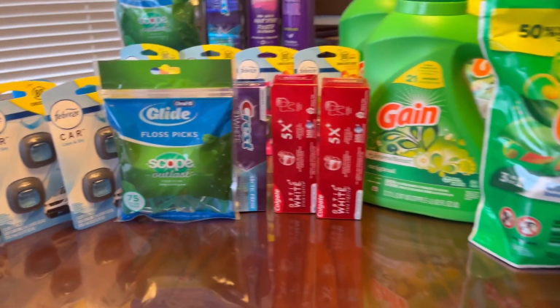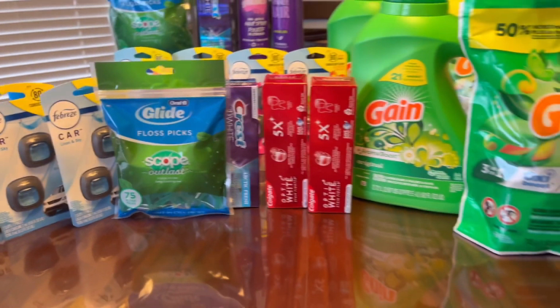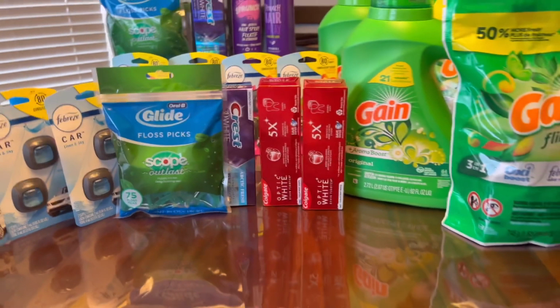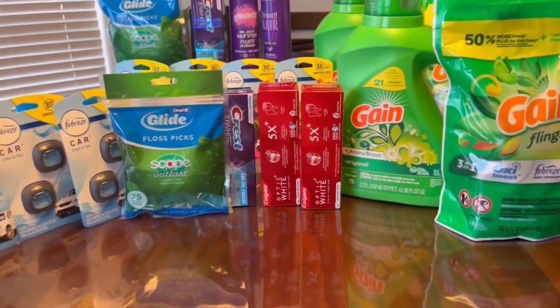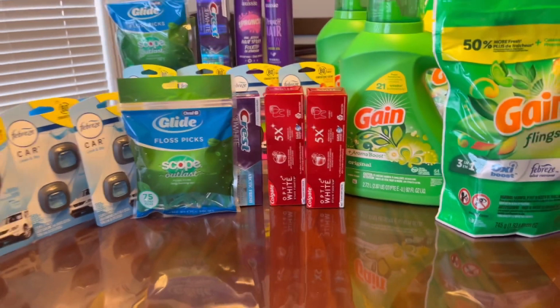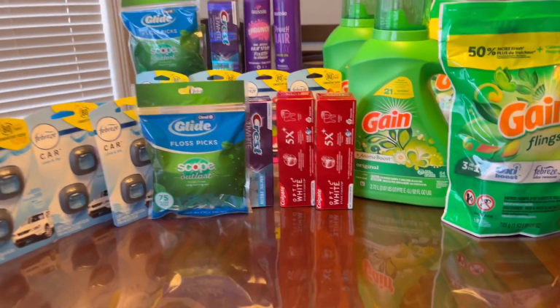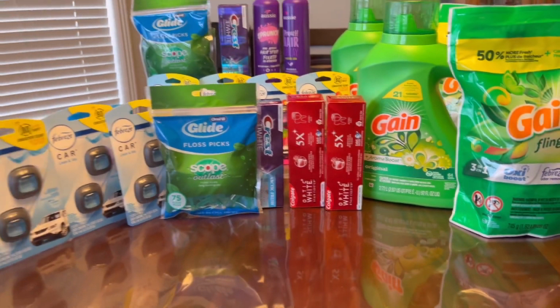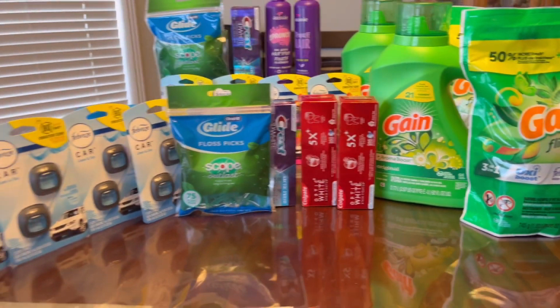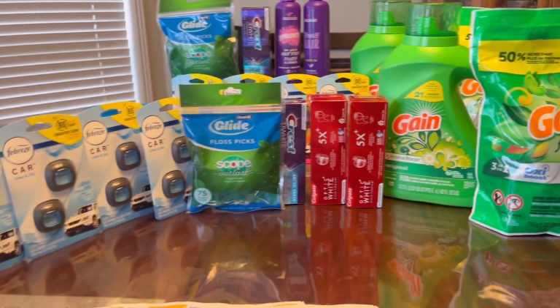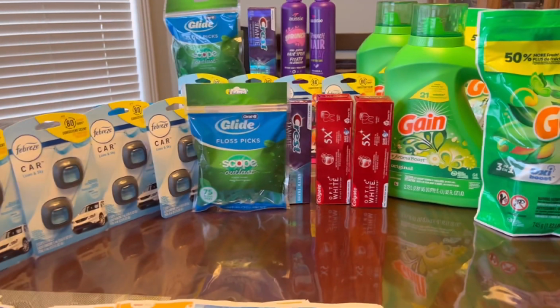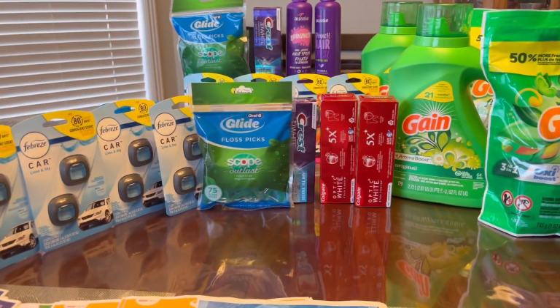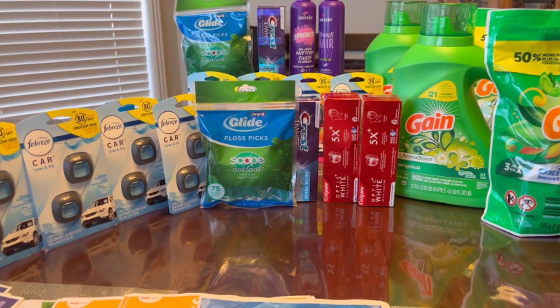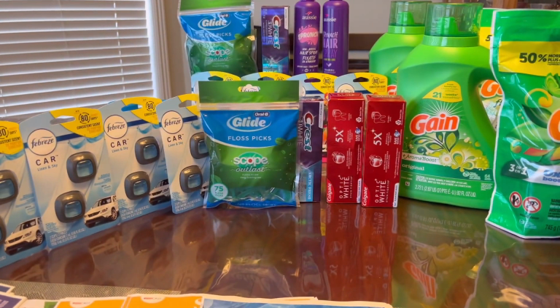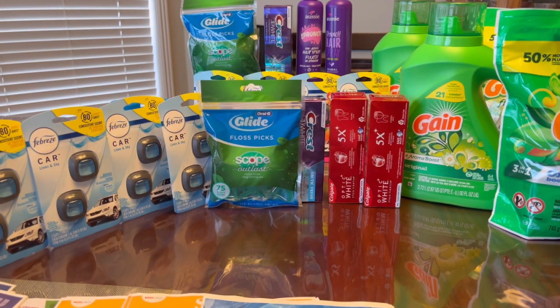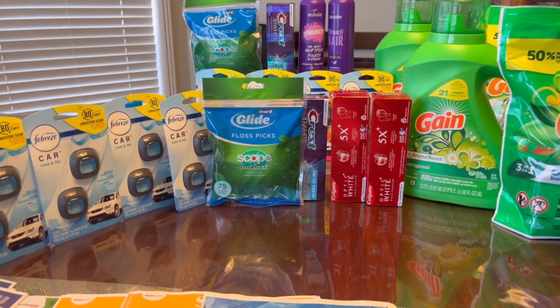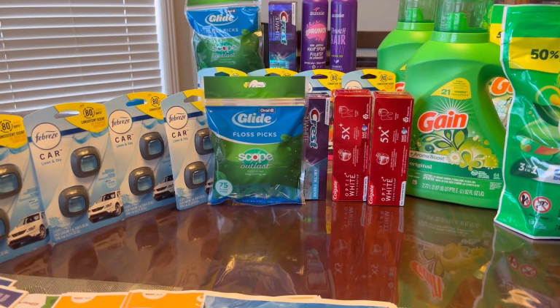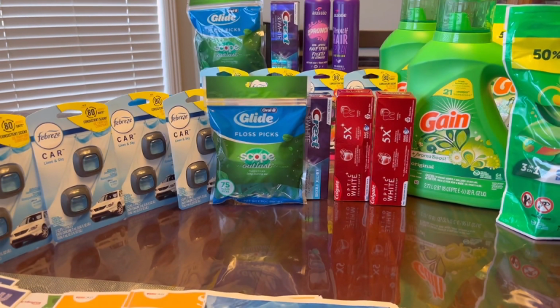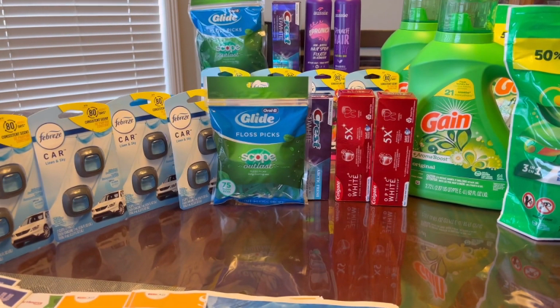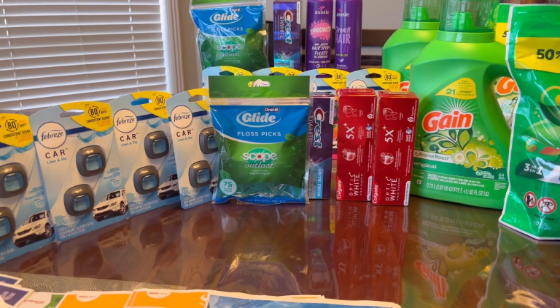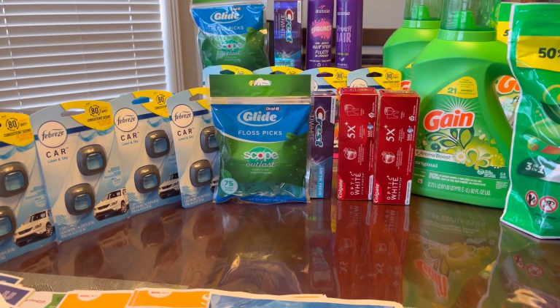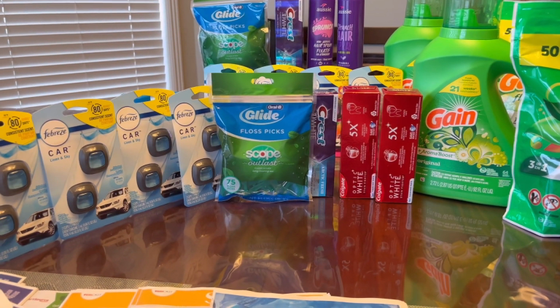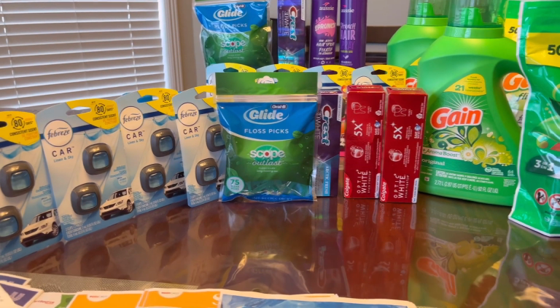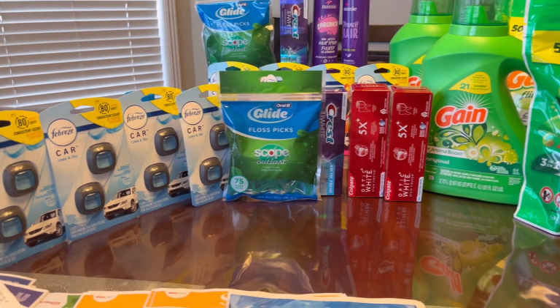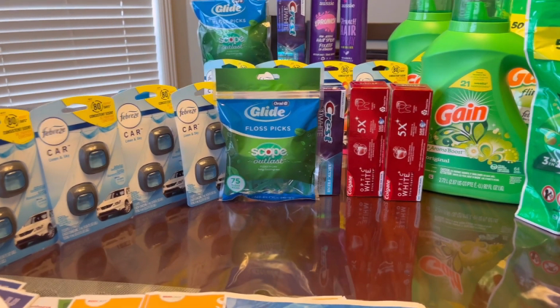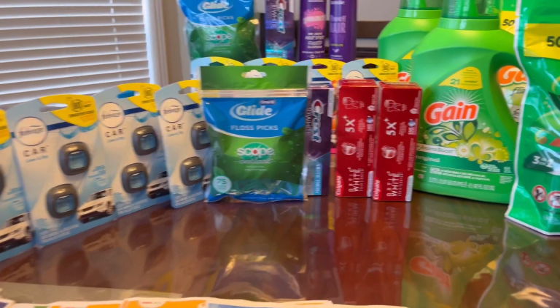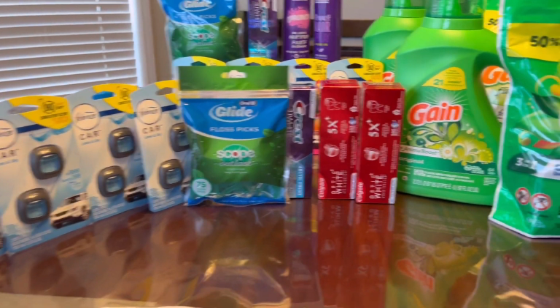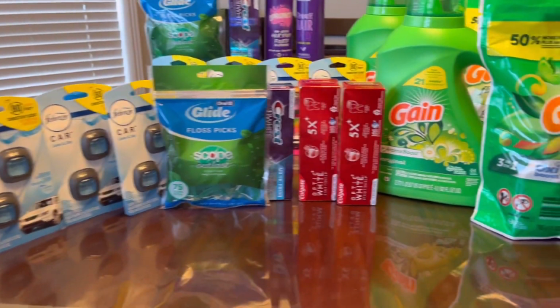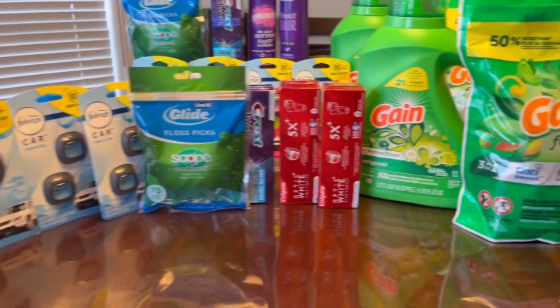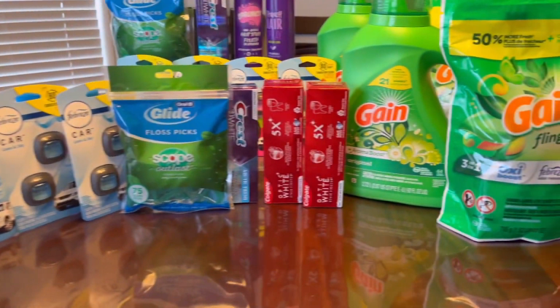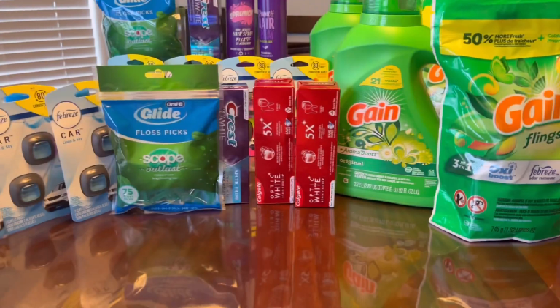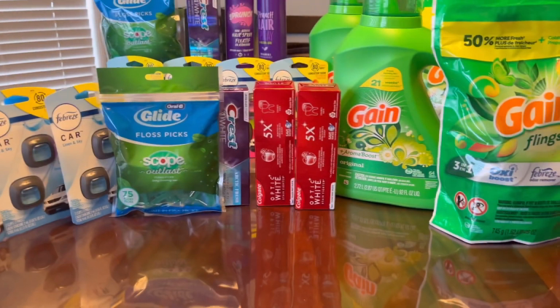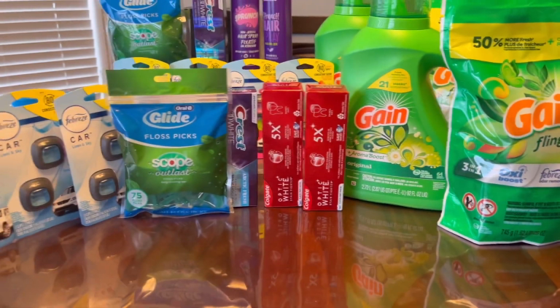I got back a total of $39.54 including all Register Rewards and the $5 manager credit, but my out of pocket was $38.02 — so I got all of this for free plus a $1.52 money maker. That's awesome!